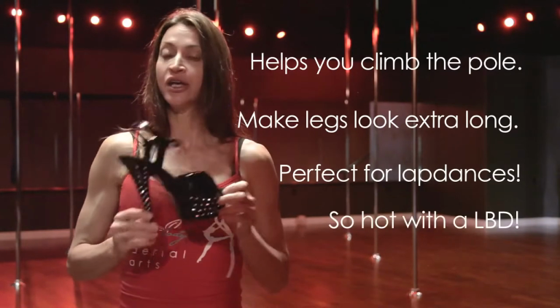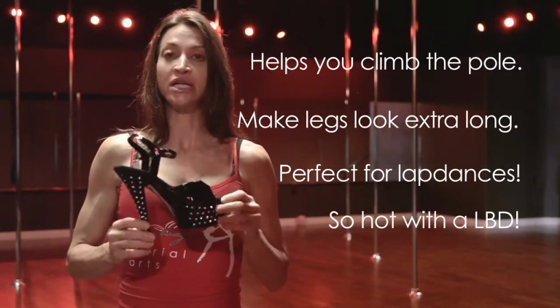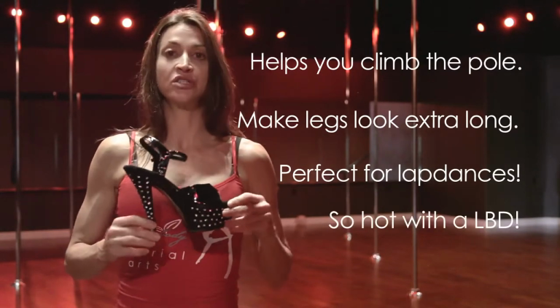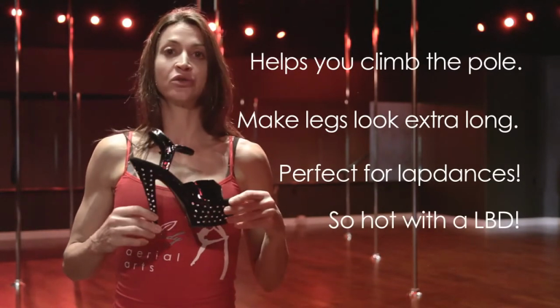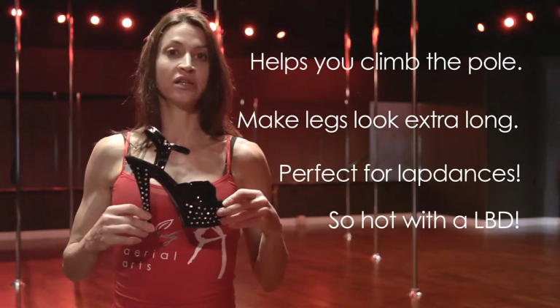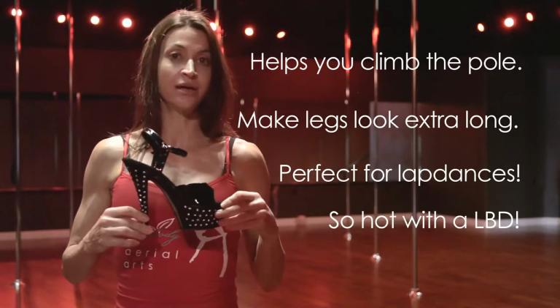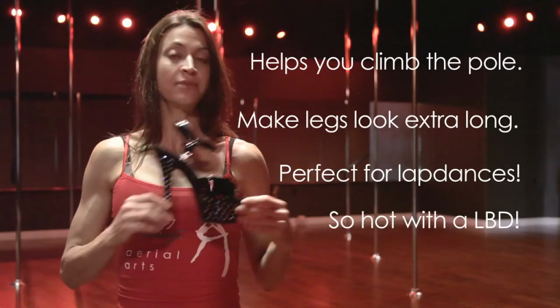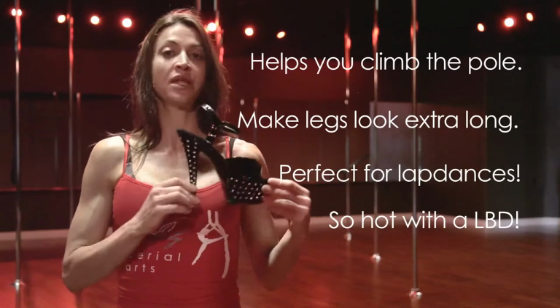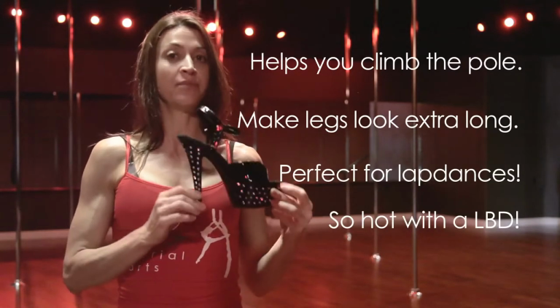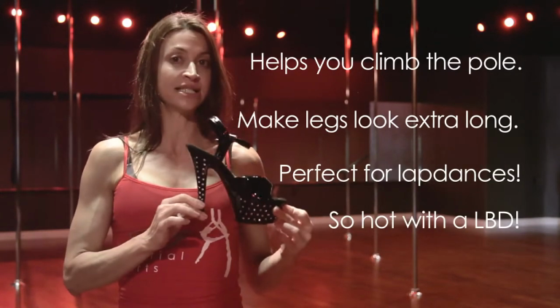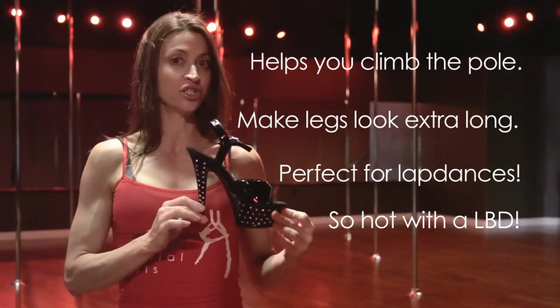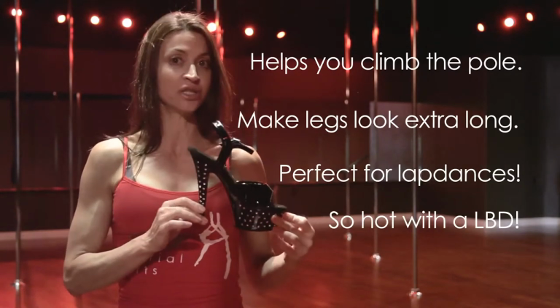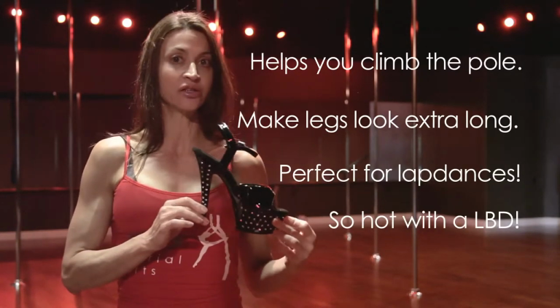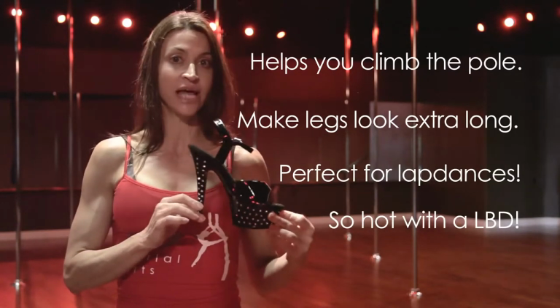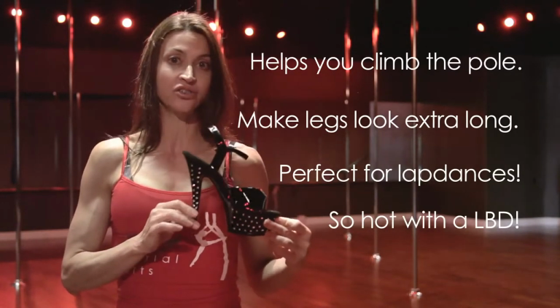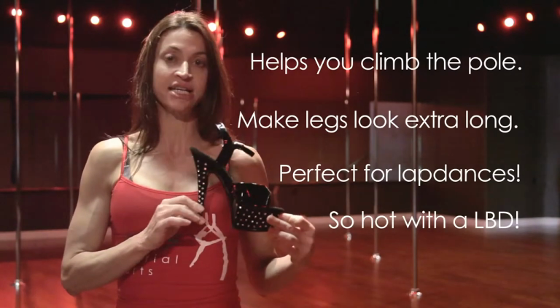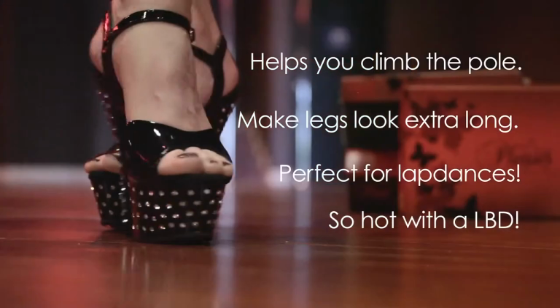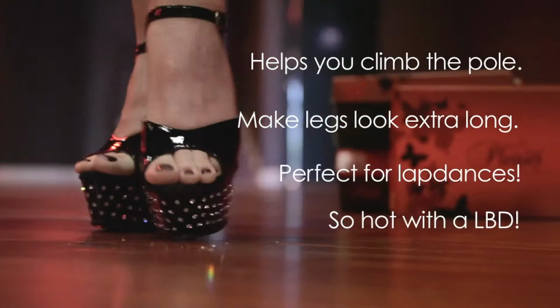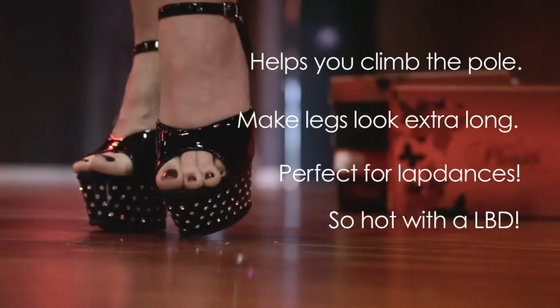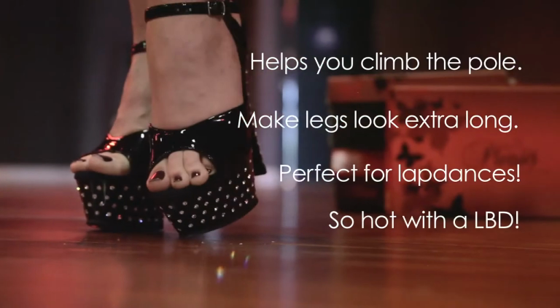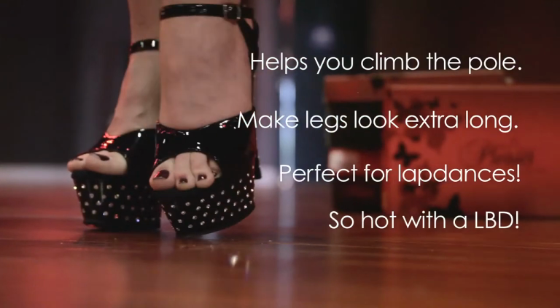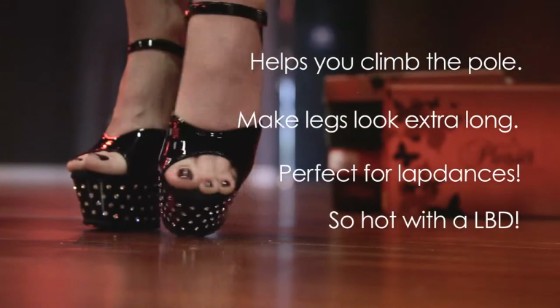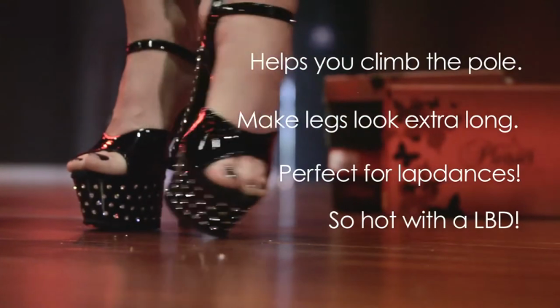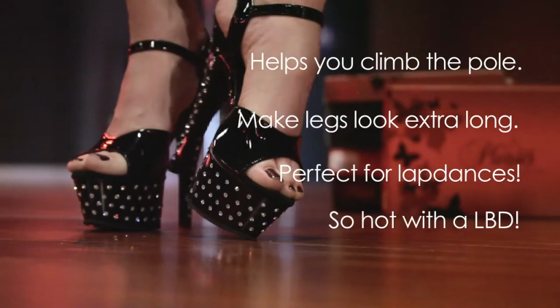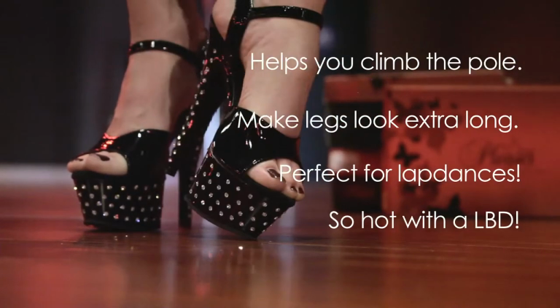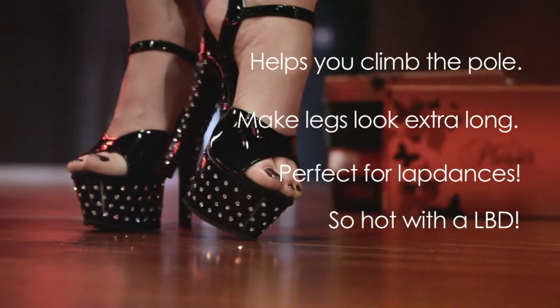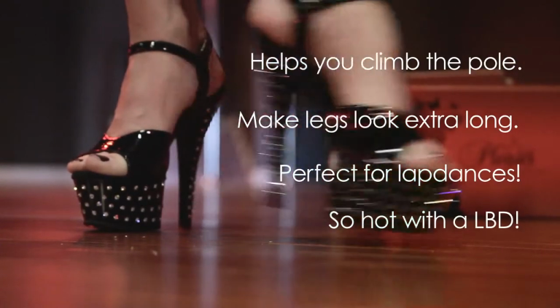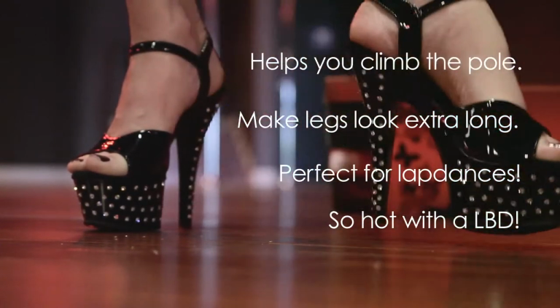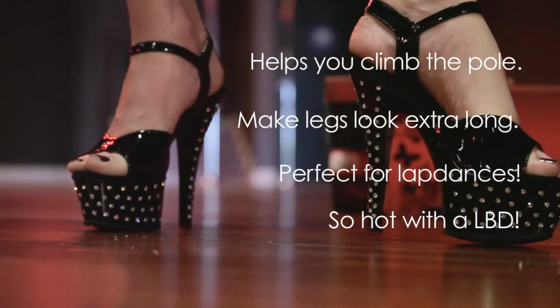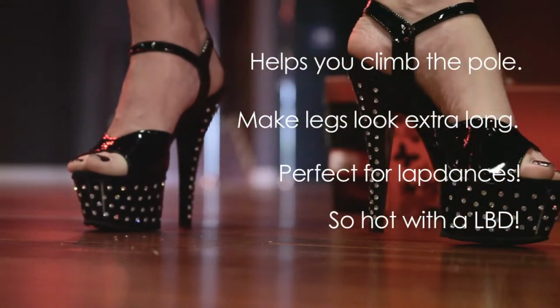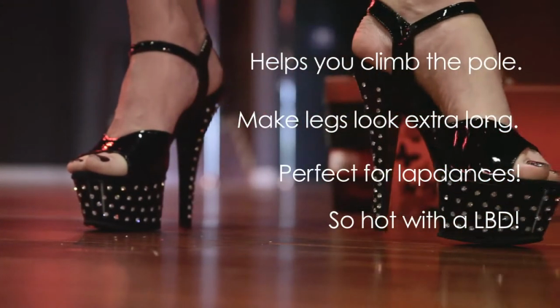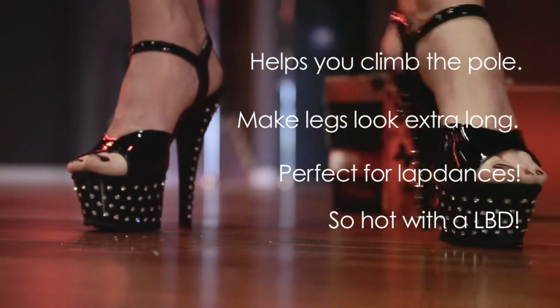Going to the club, these are amazing shoes with a little black dress. A Vegas club, a really fancy club — these shoes are phenomenal.